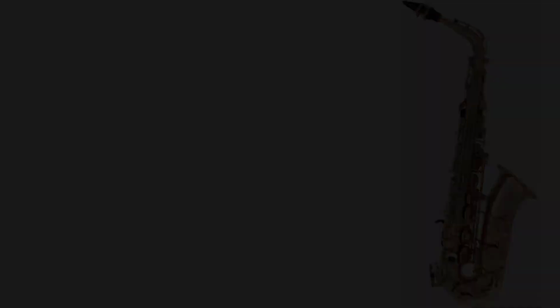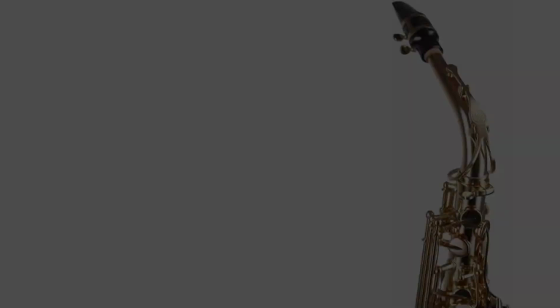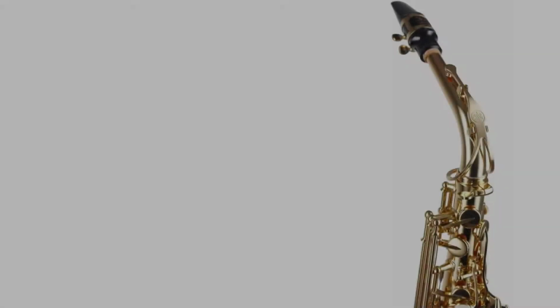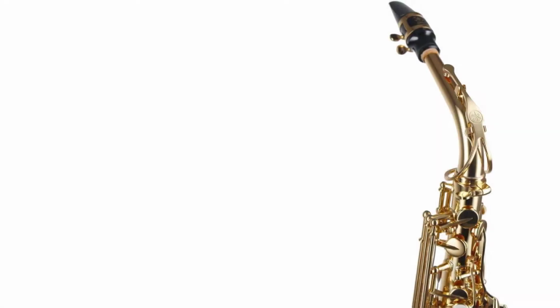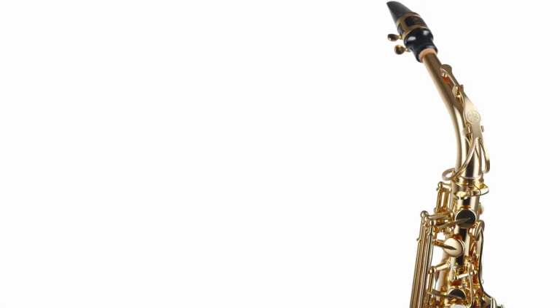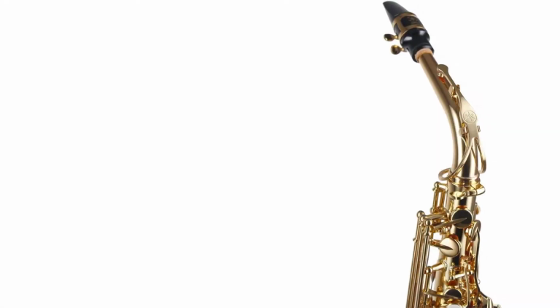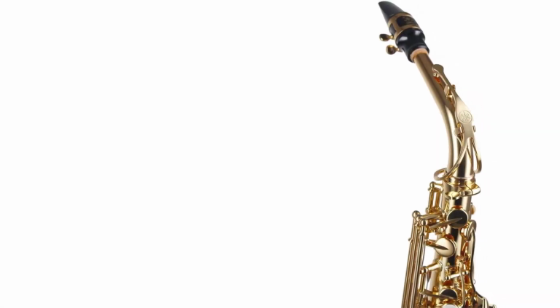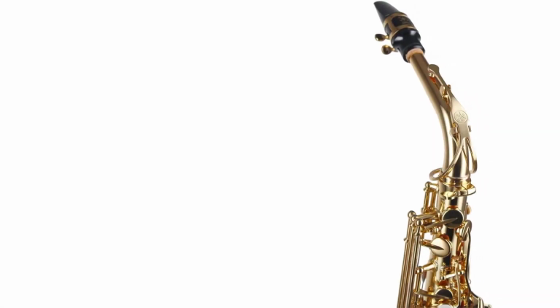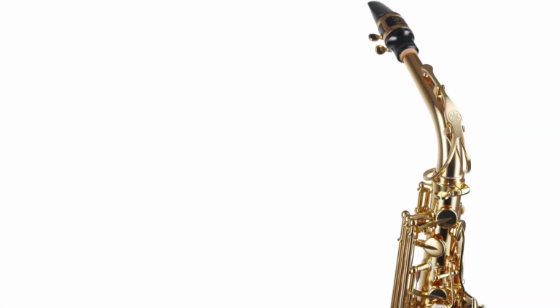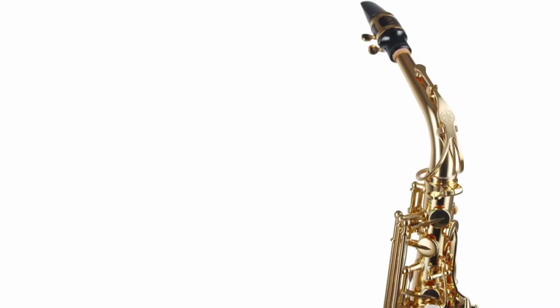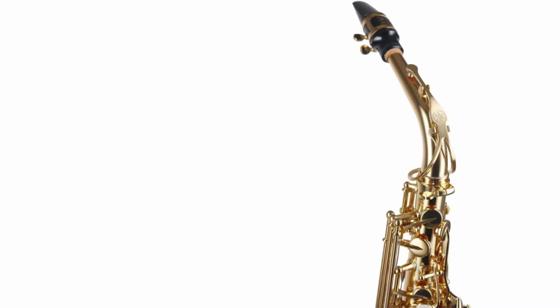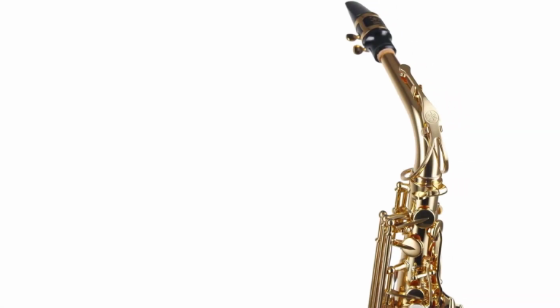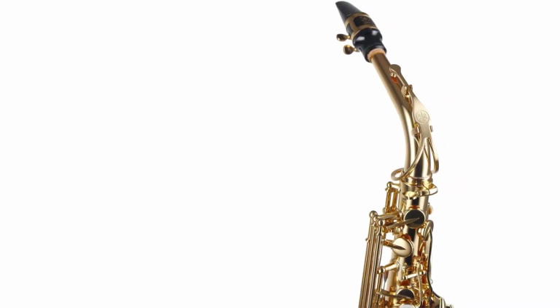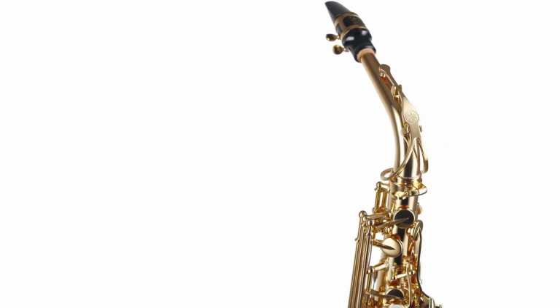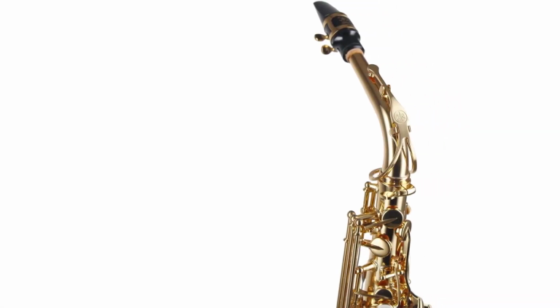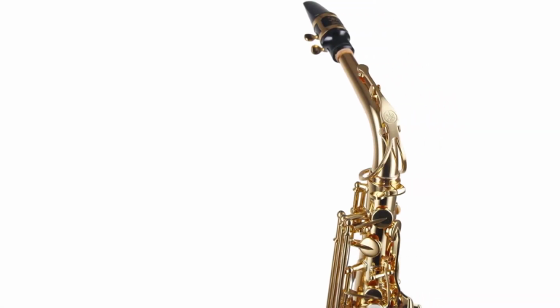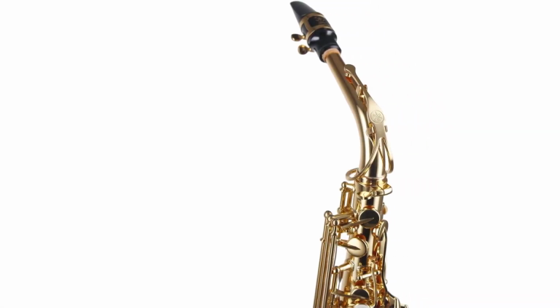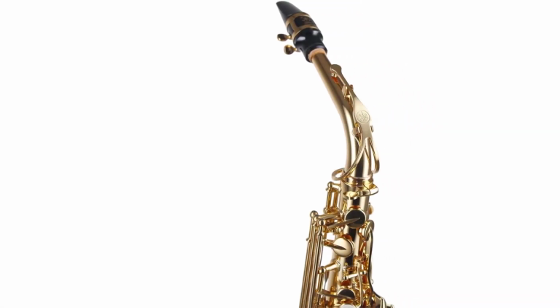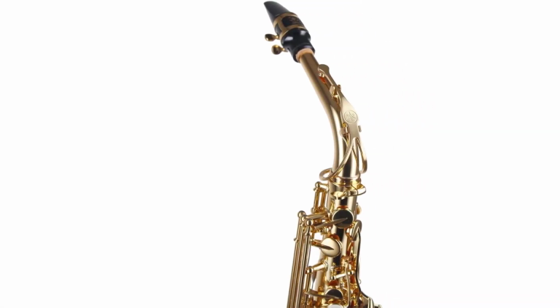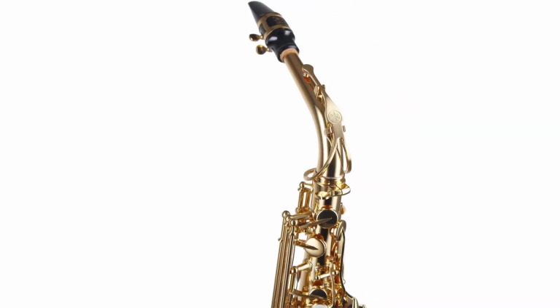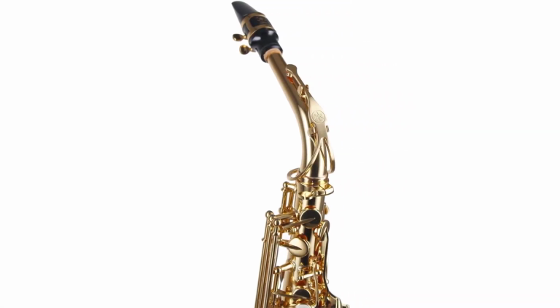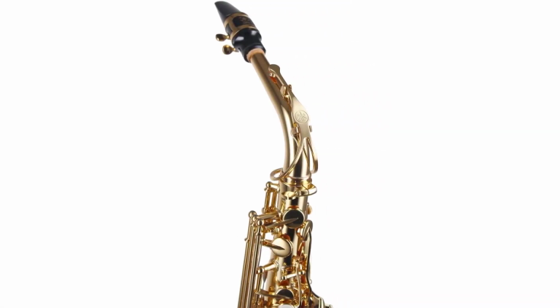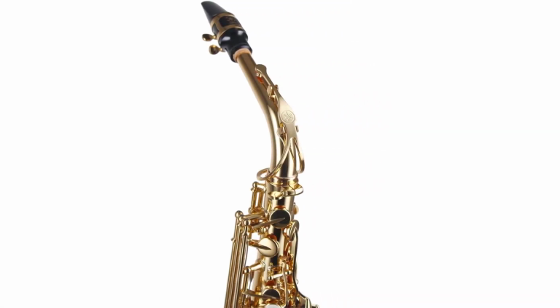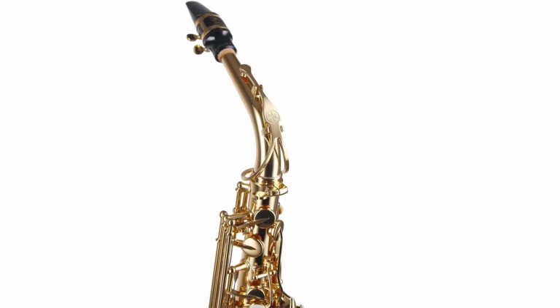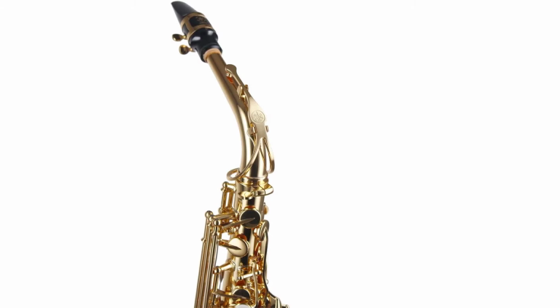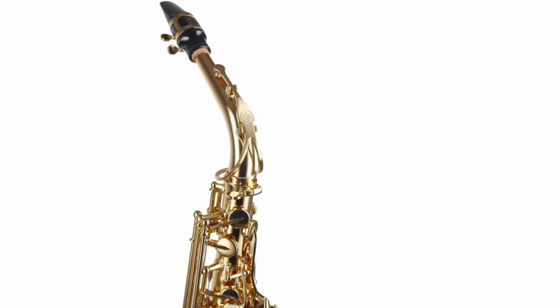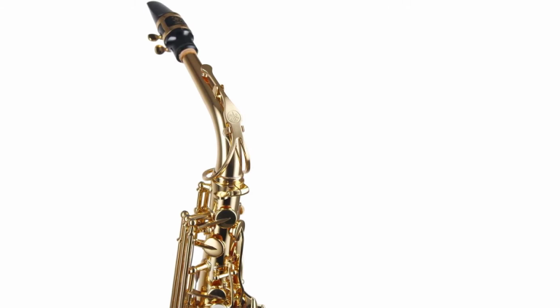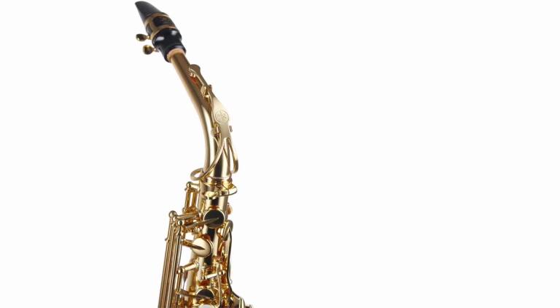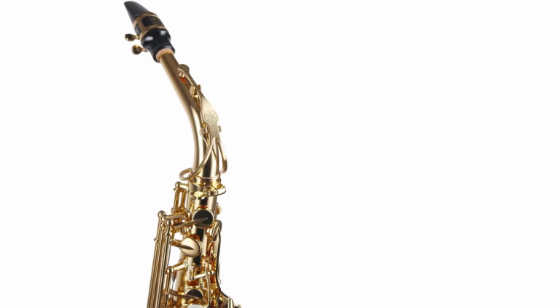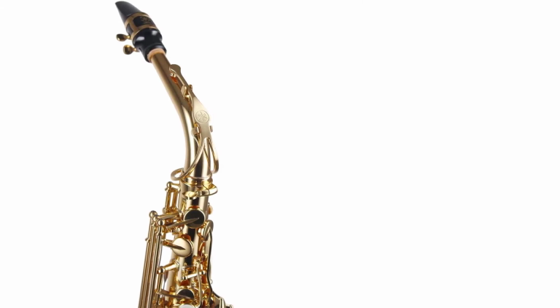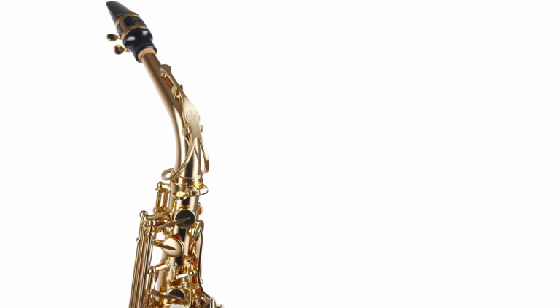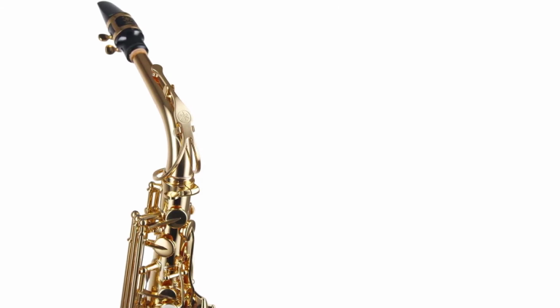Moreover, the carrying case has backpack-style straps for convenient and easy transportation of your instrument.